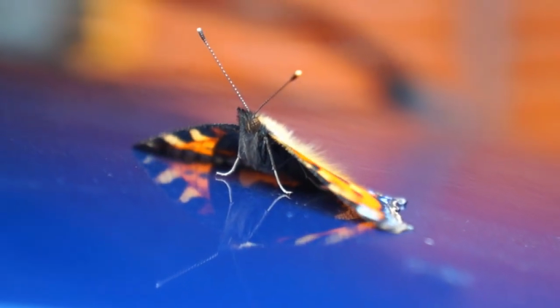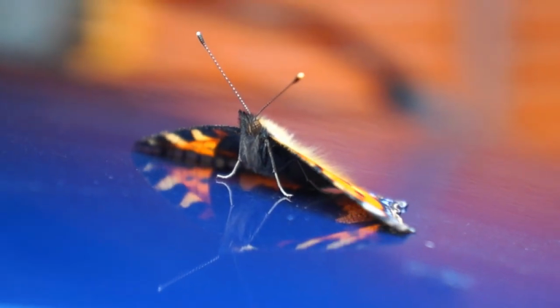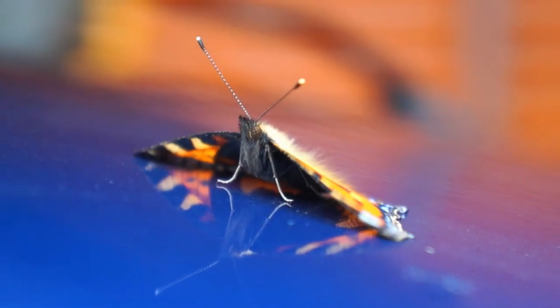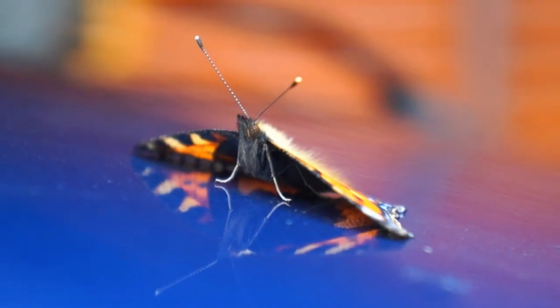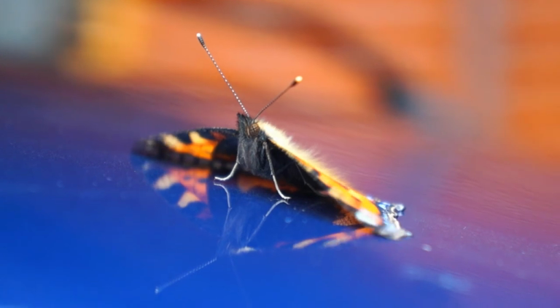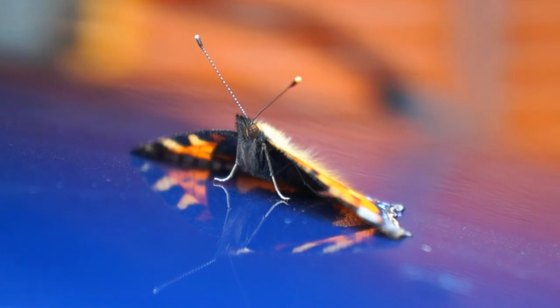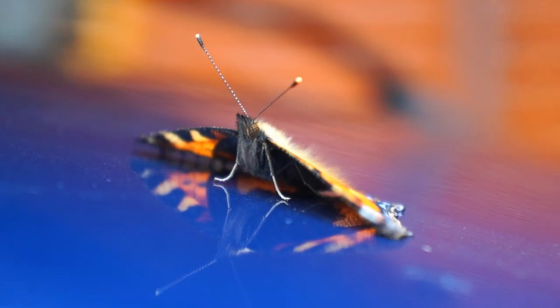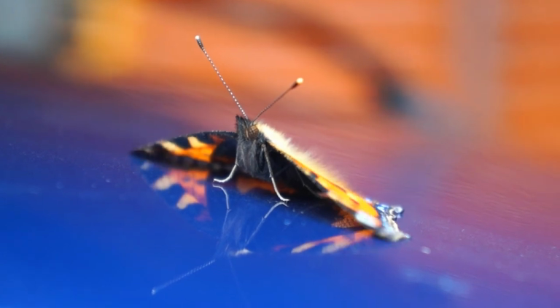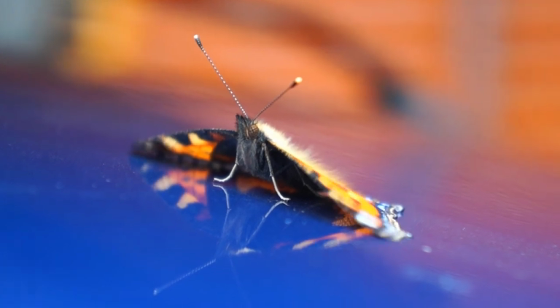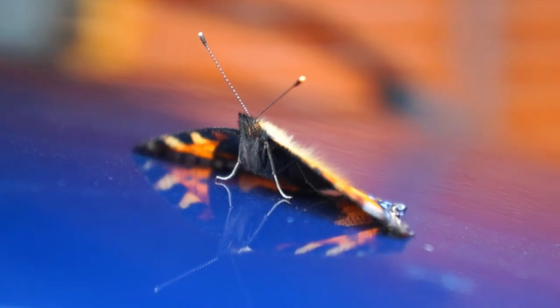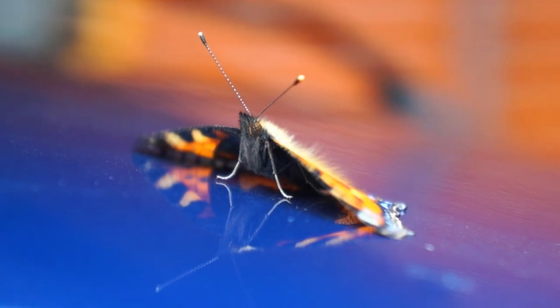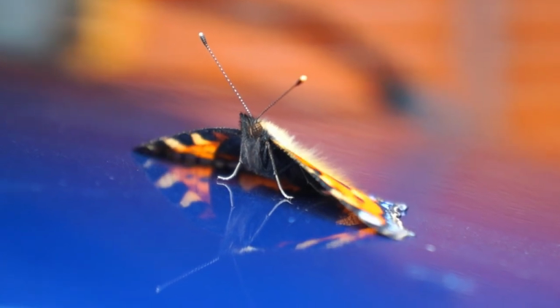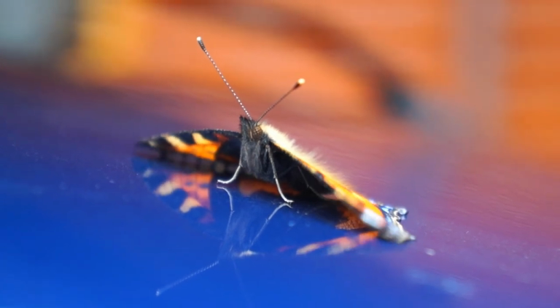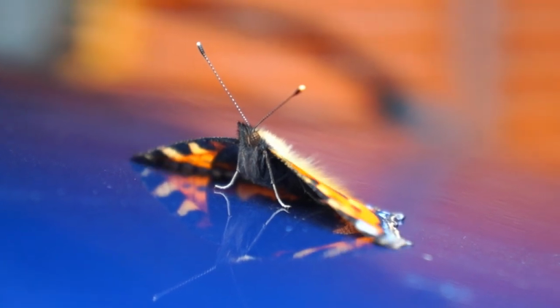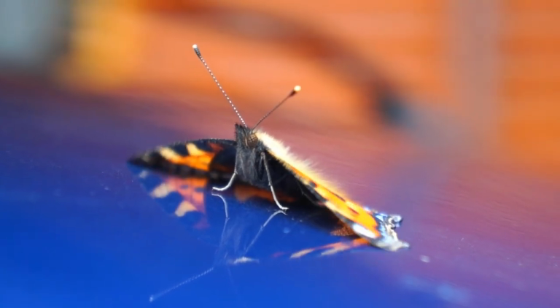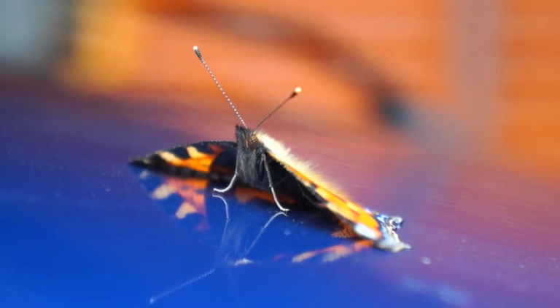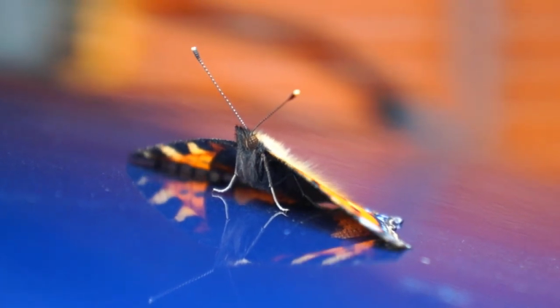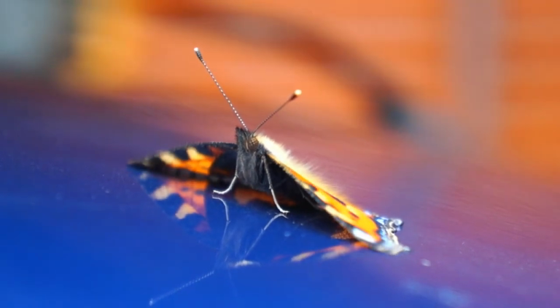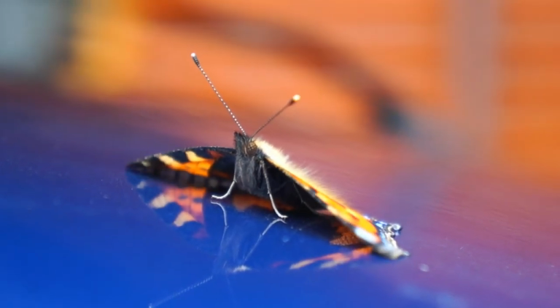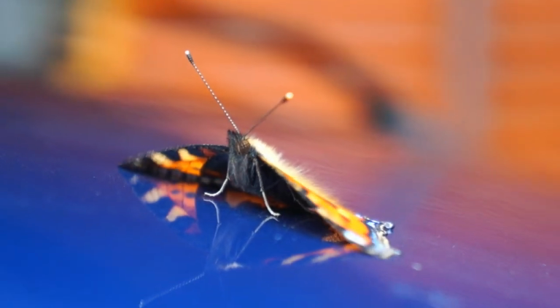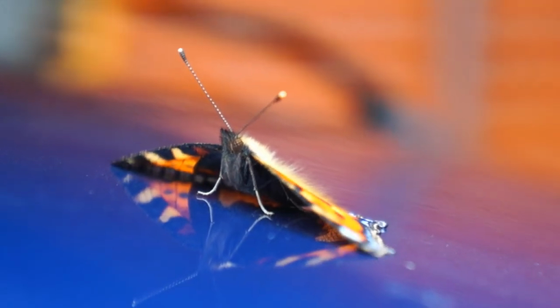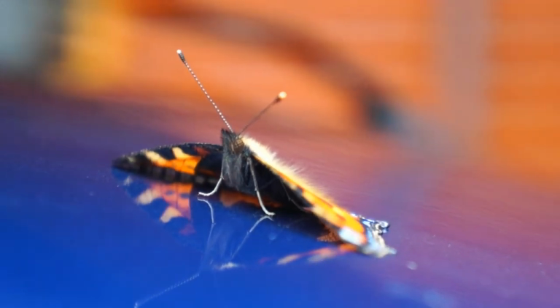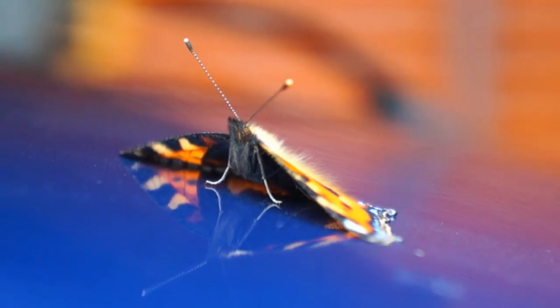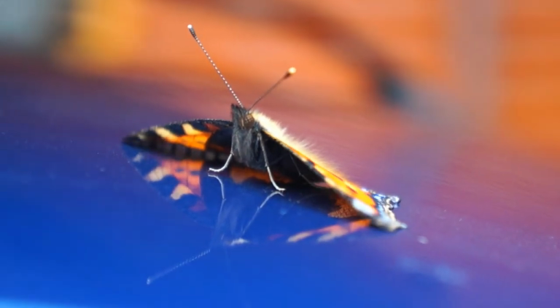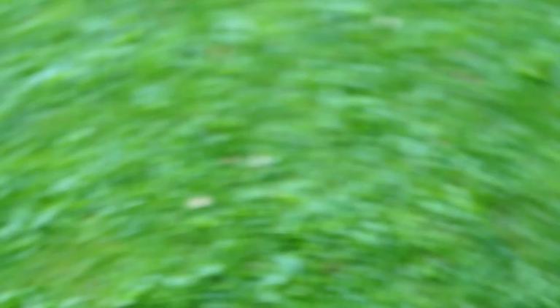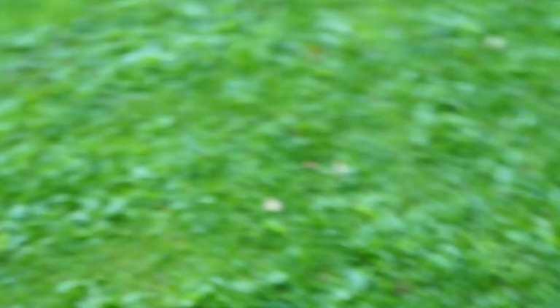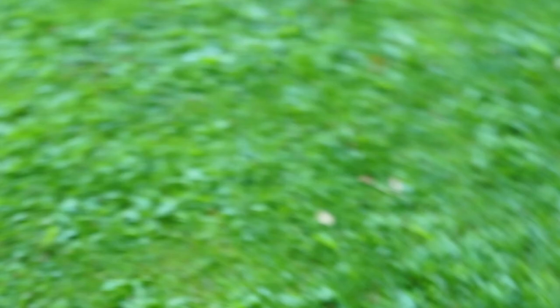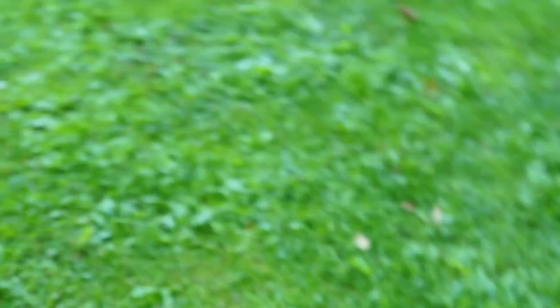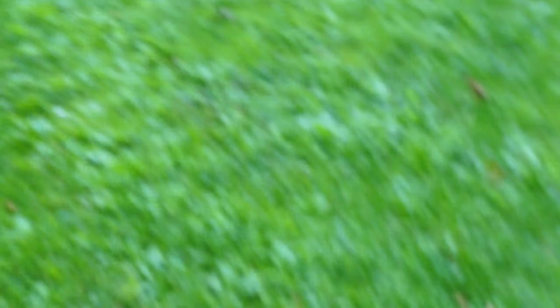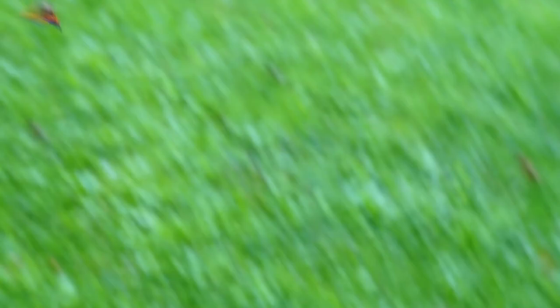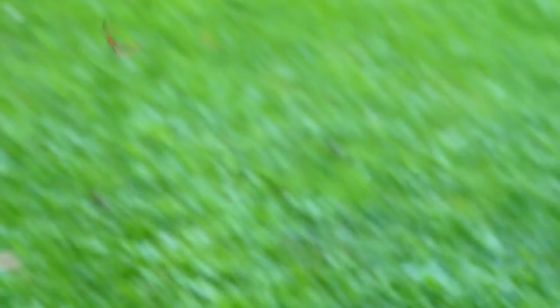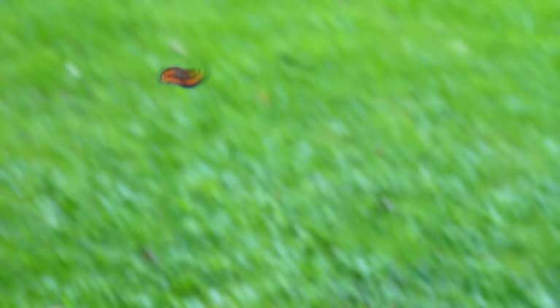Once it flies off, you can still see it until the early autumn, after which it hibernates. The following spring it can mate.